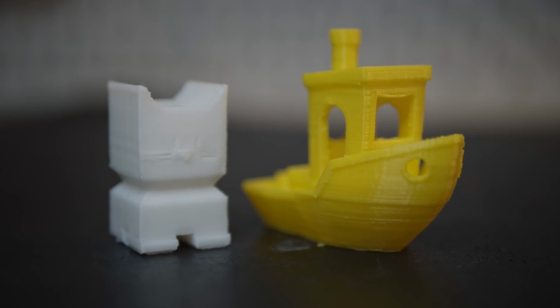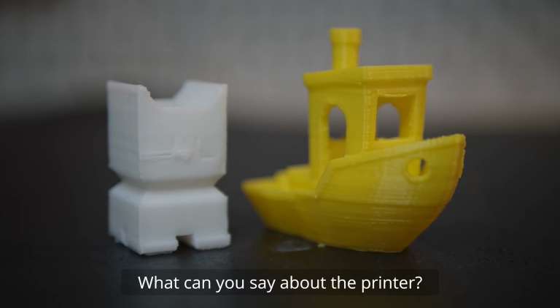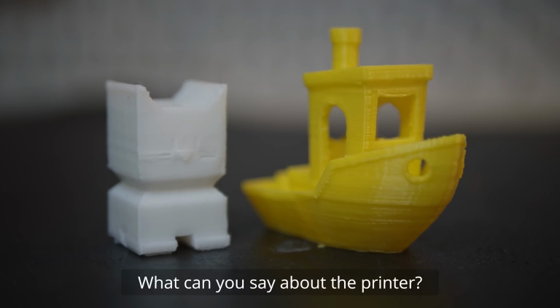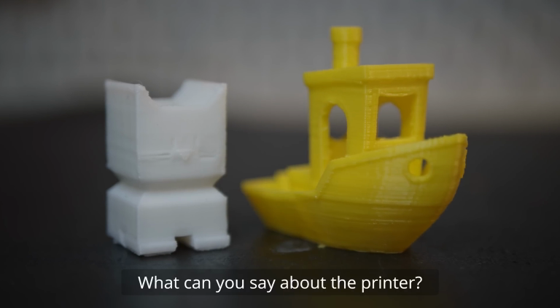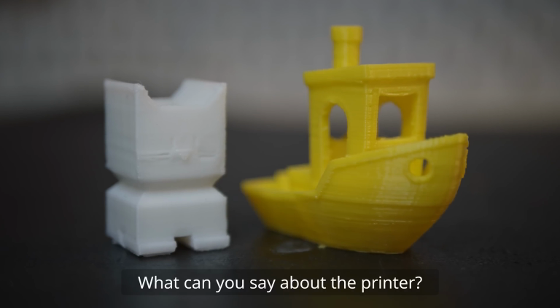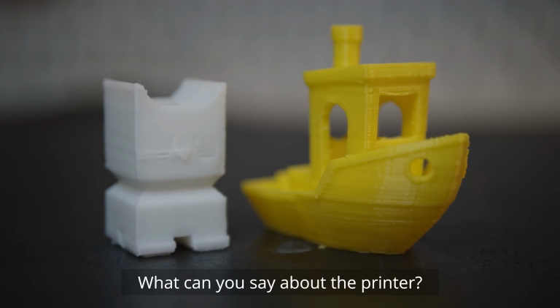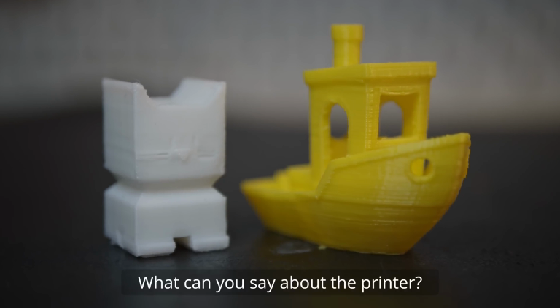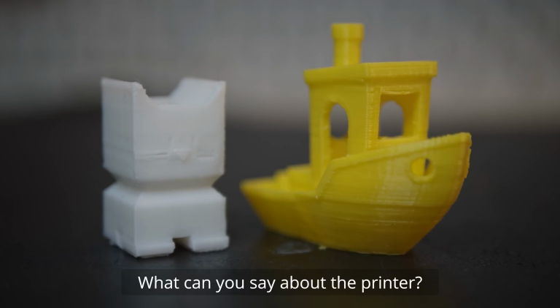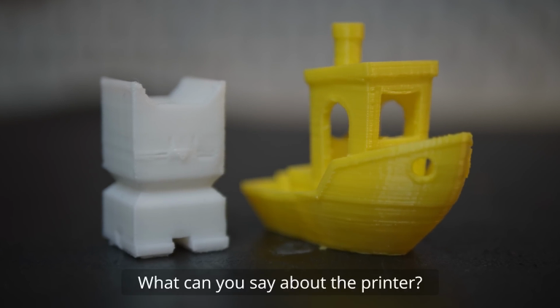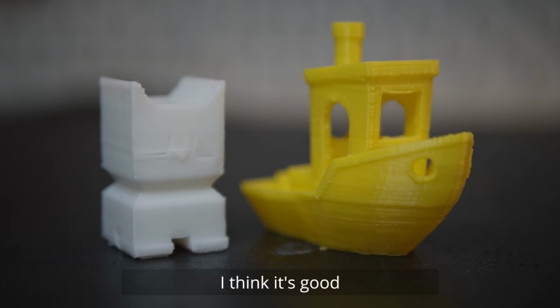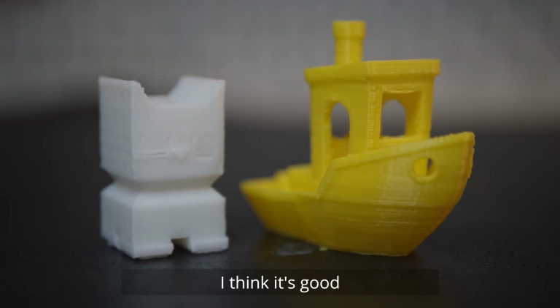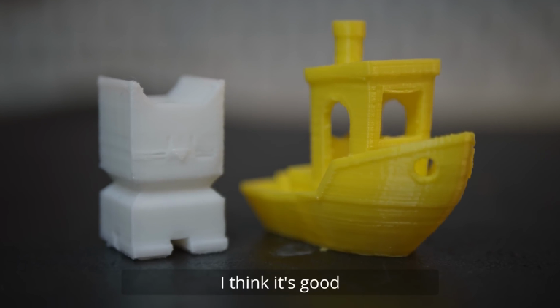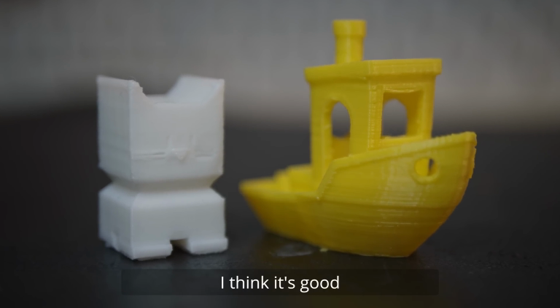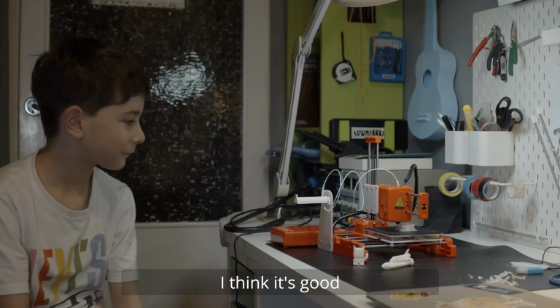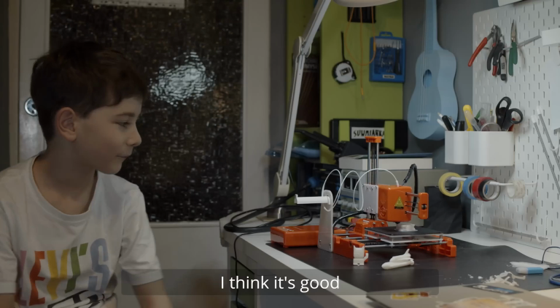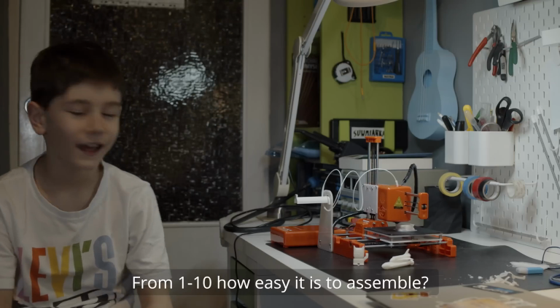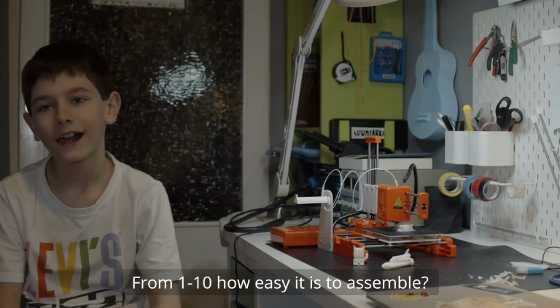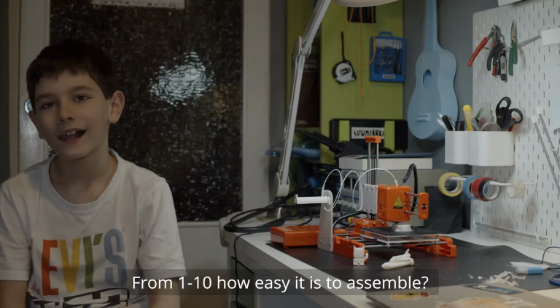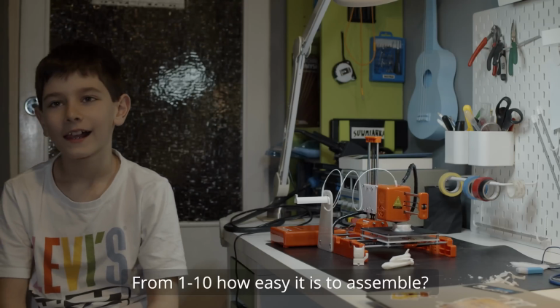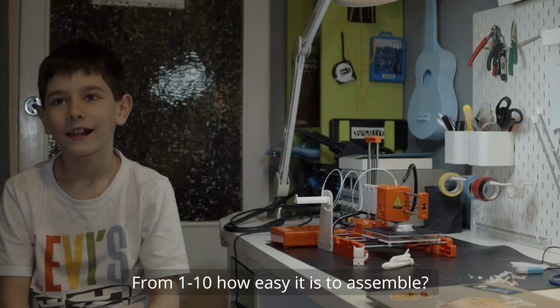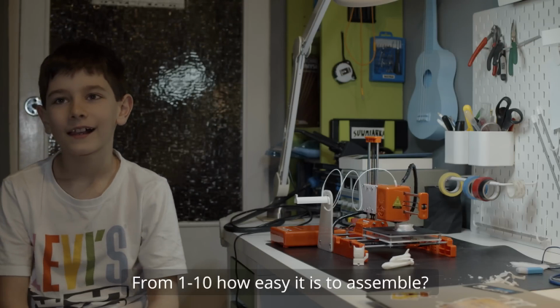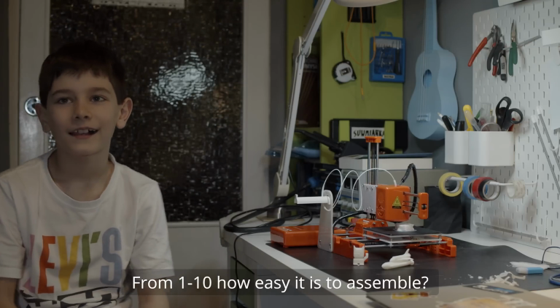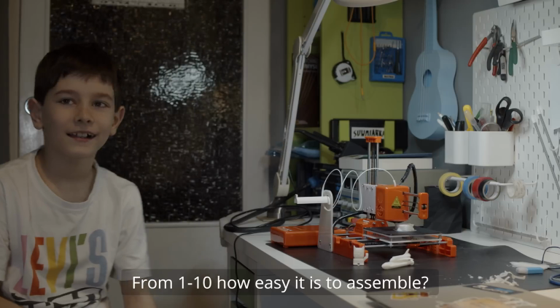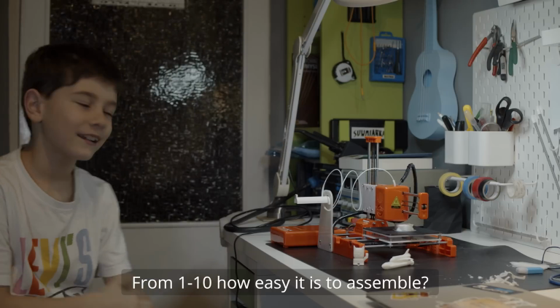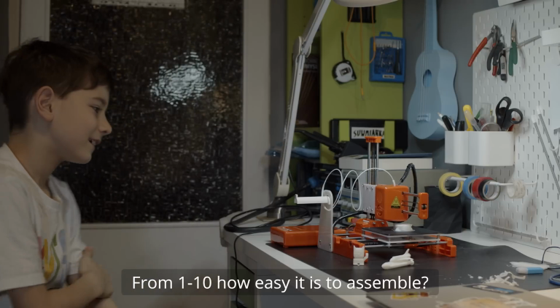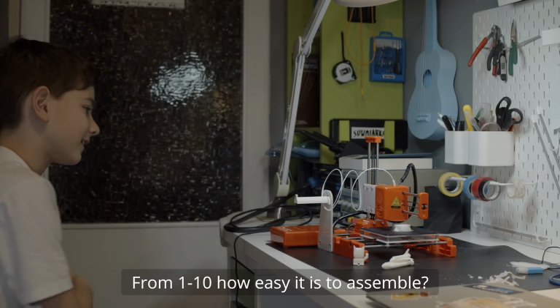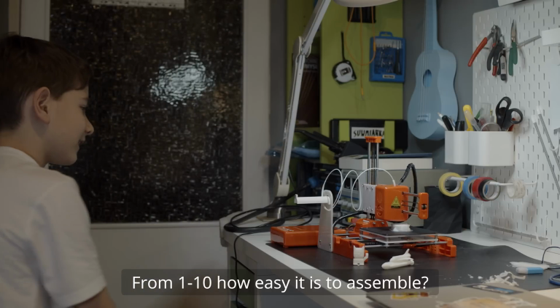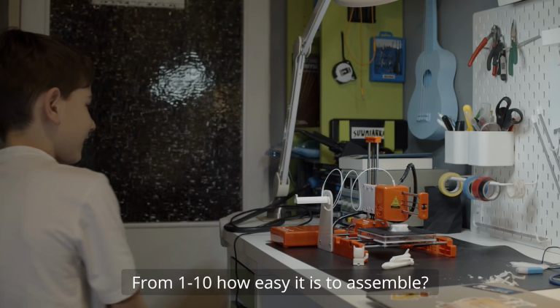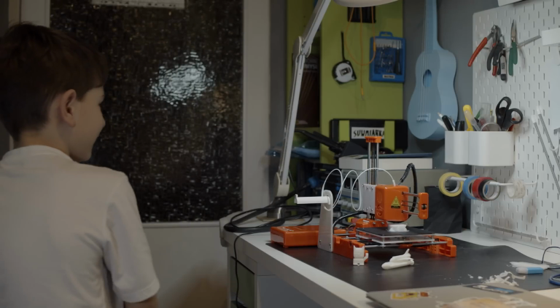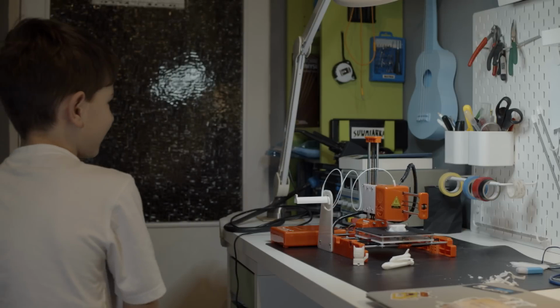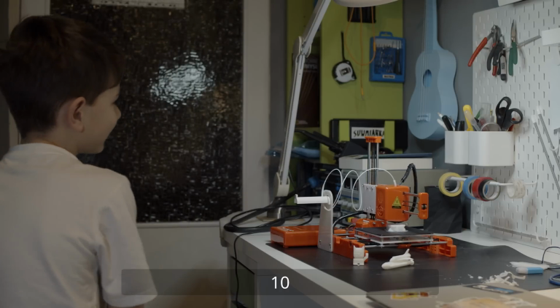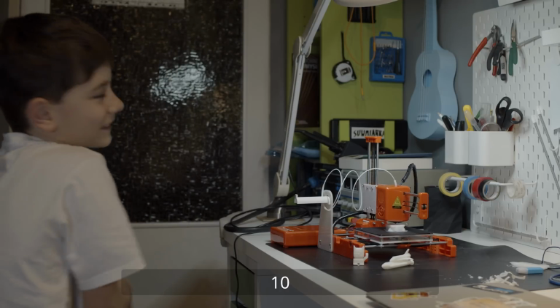How do you see the printer? Good. From 1 to 10, how easy is it to assemble? Ten.